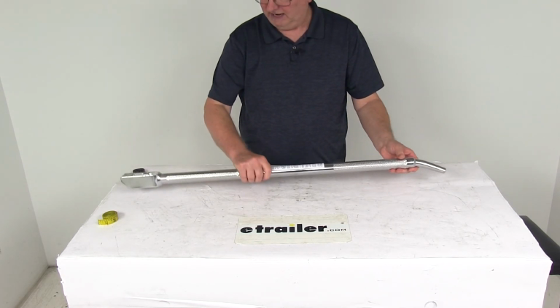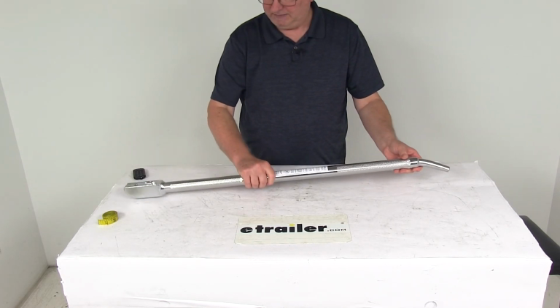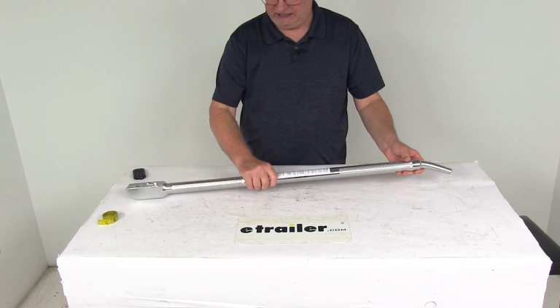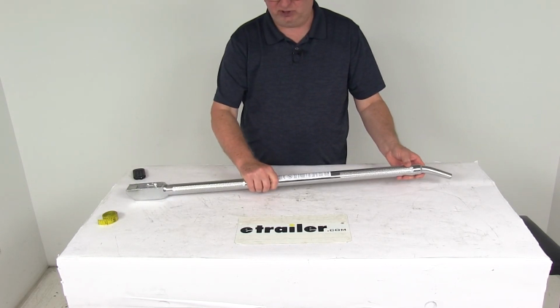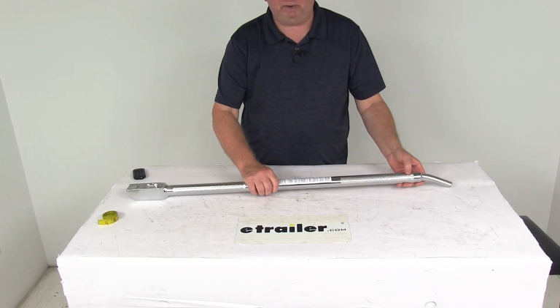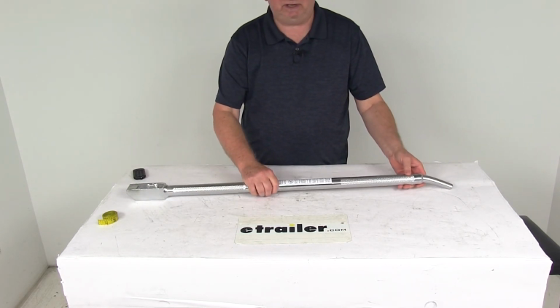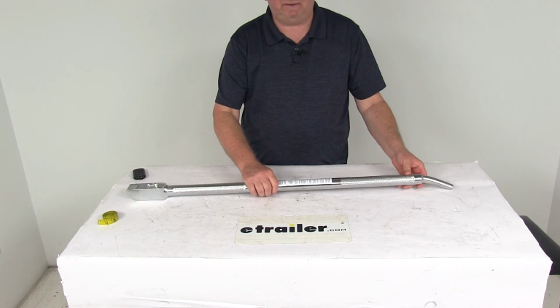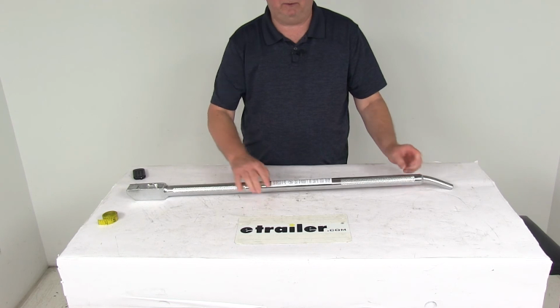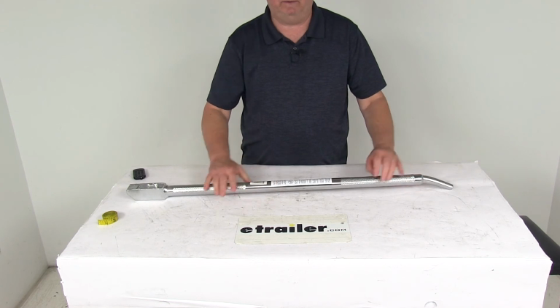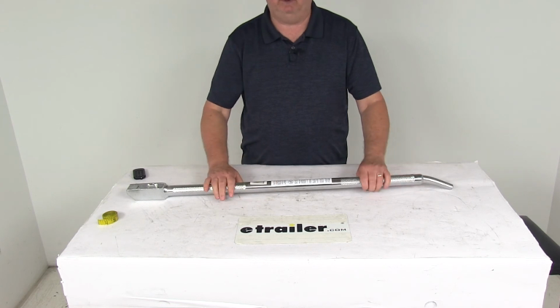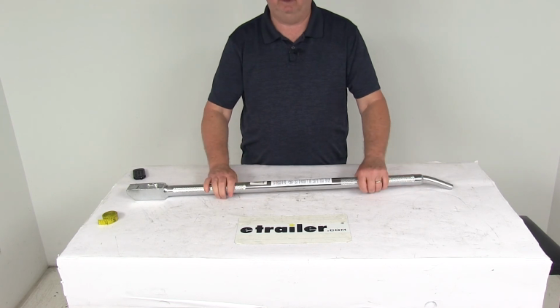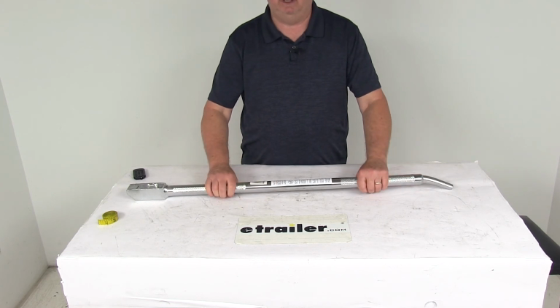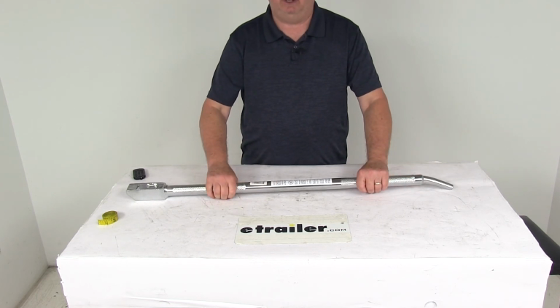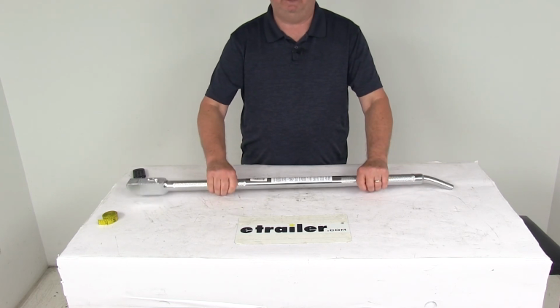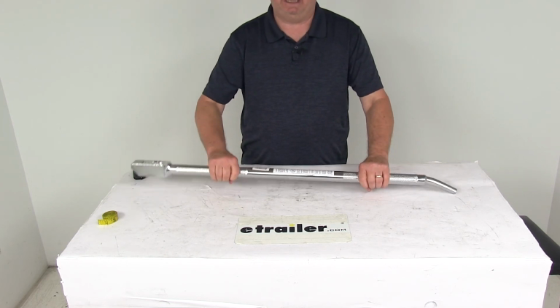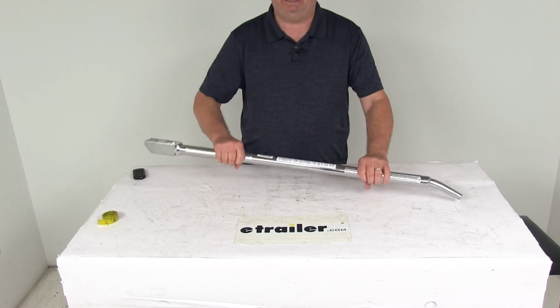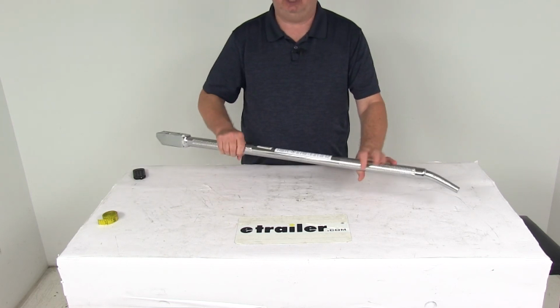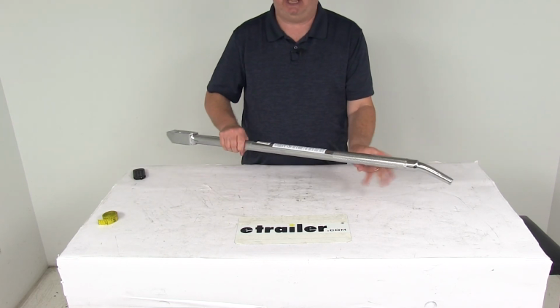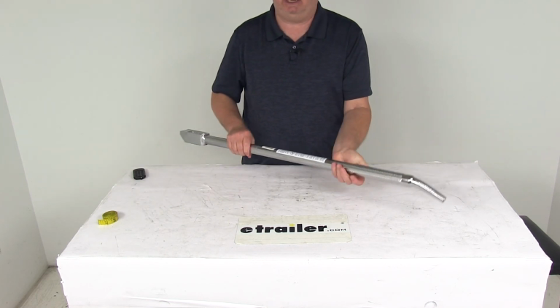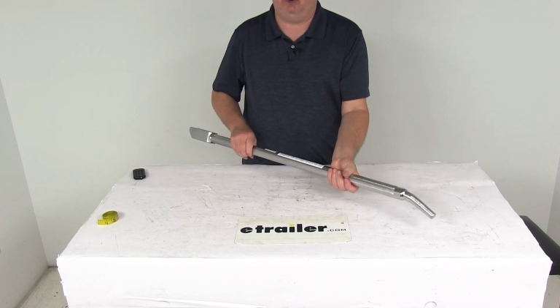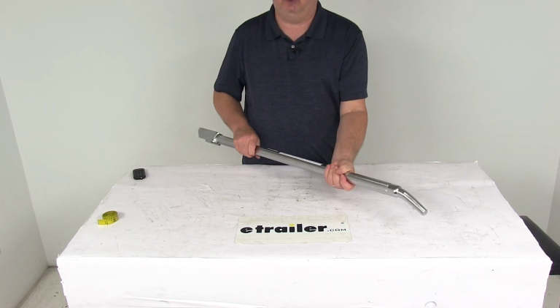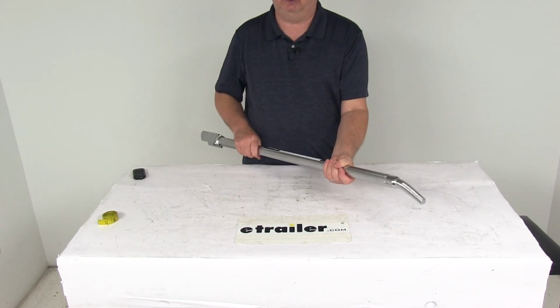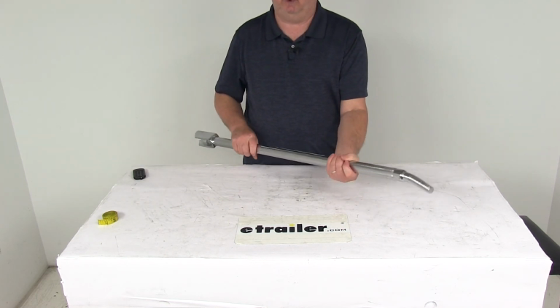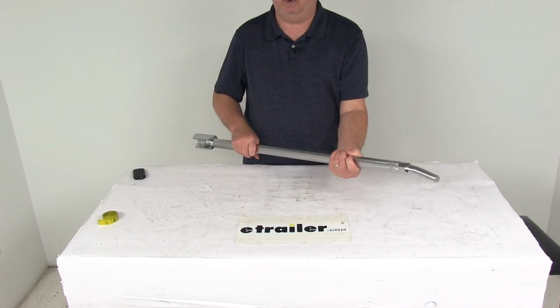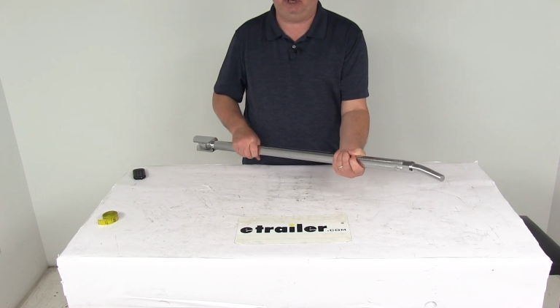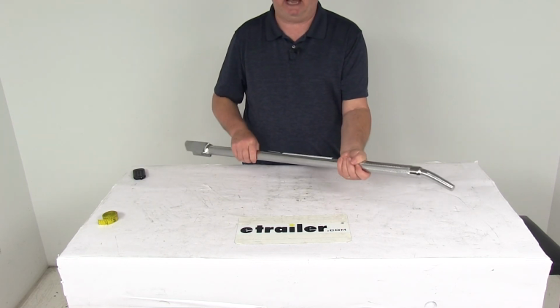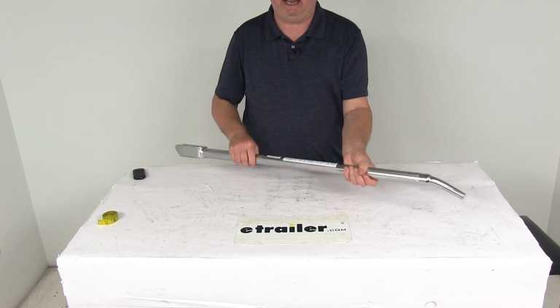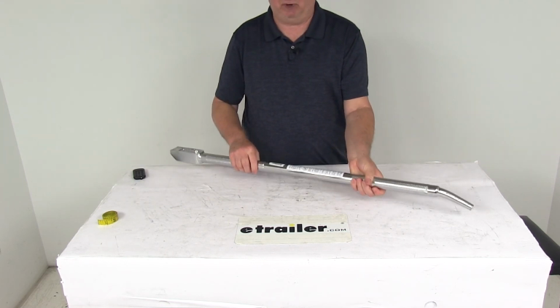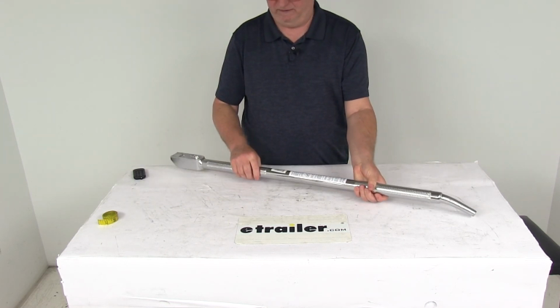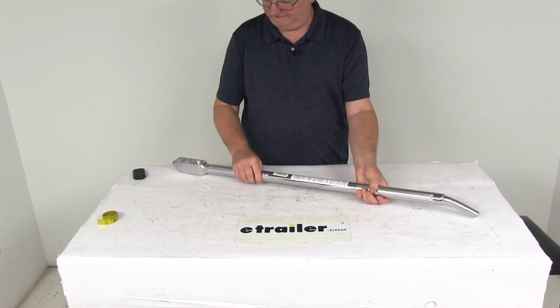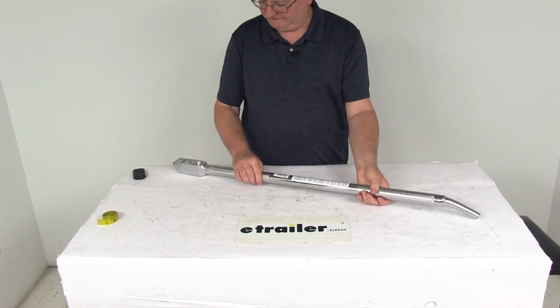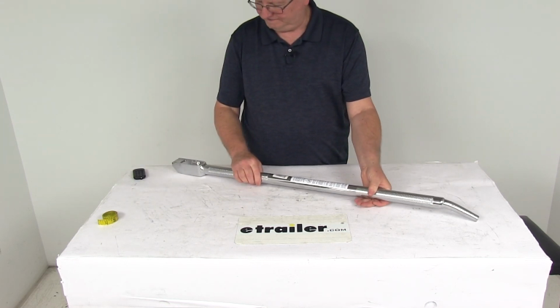That should do it for the review on the Titan Chain Knurled Chrome Winch Tightening Bar. Thank you.